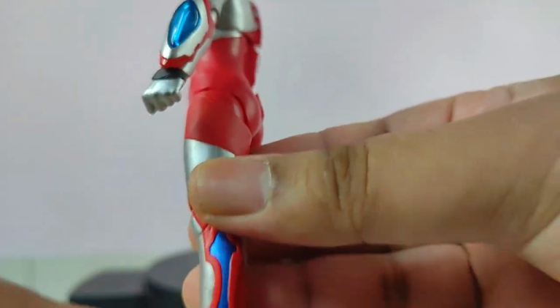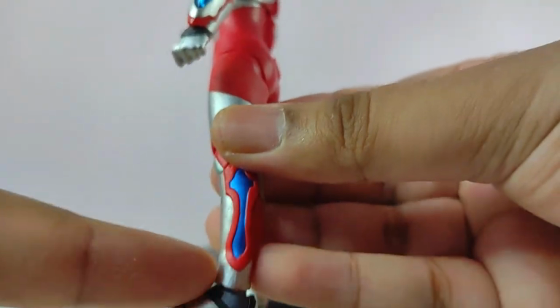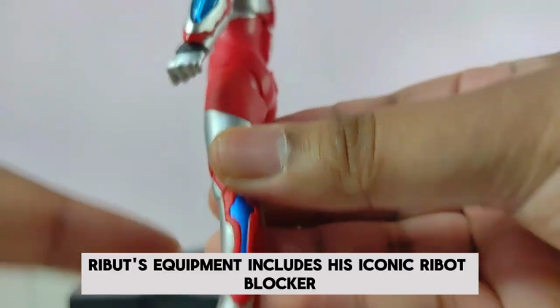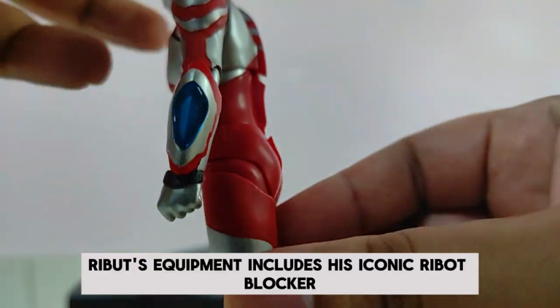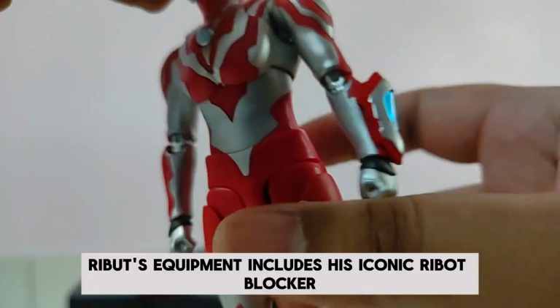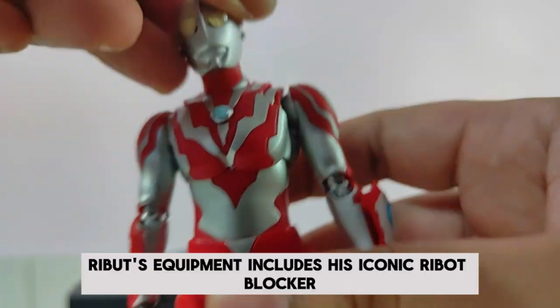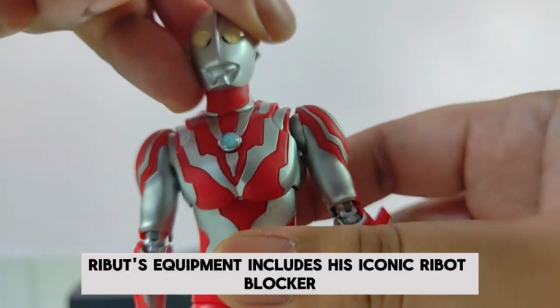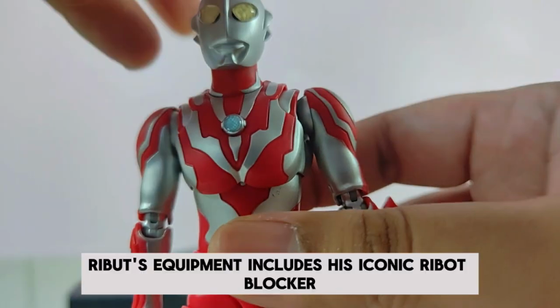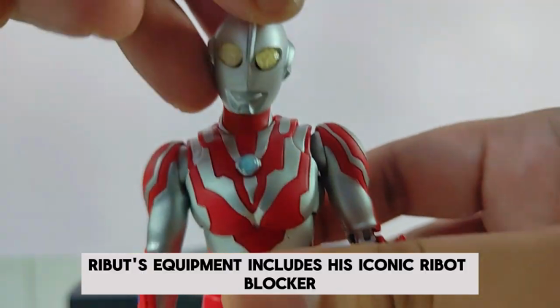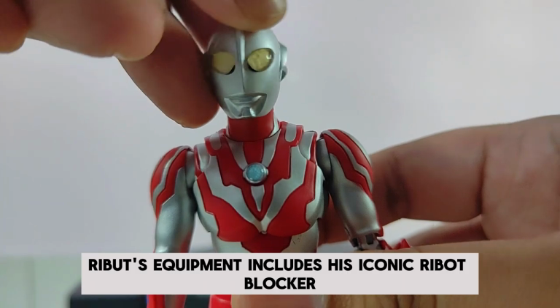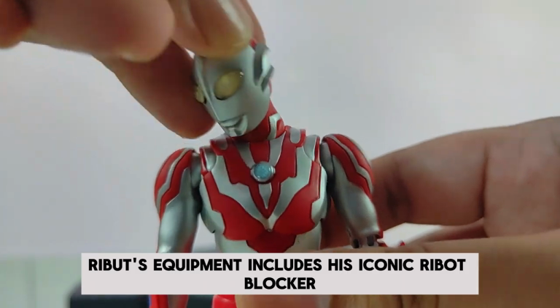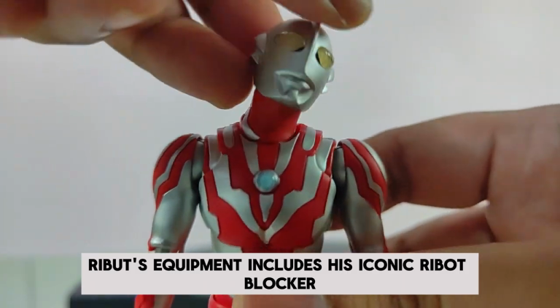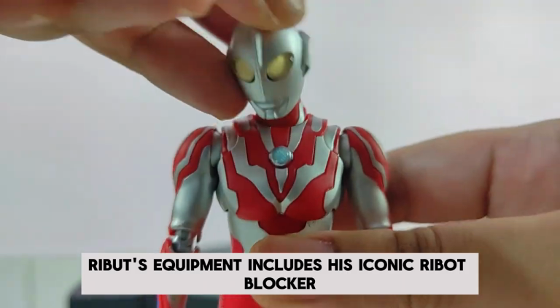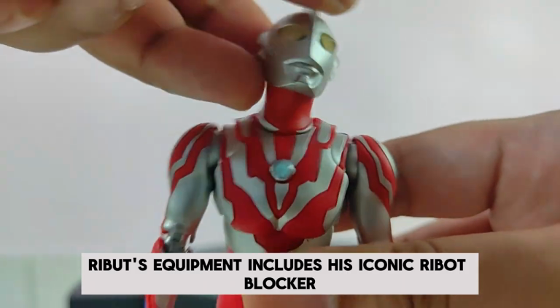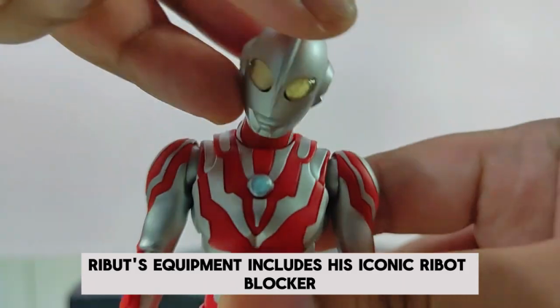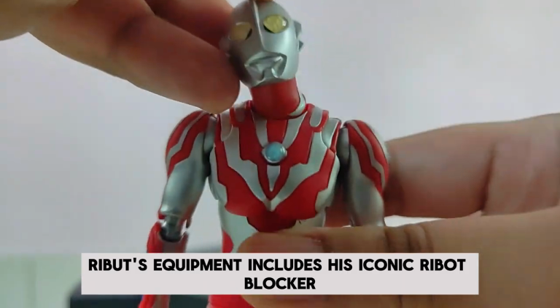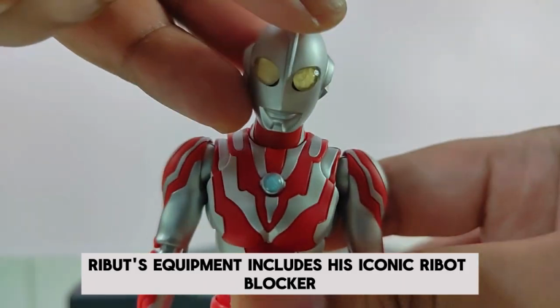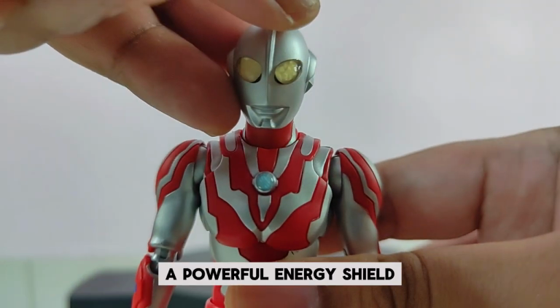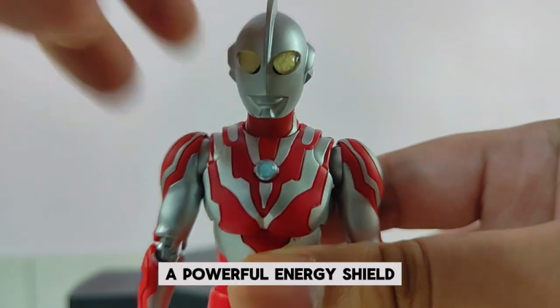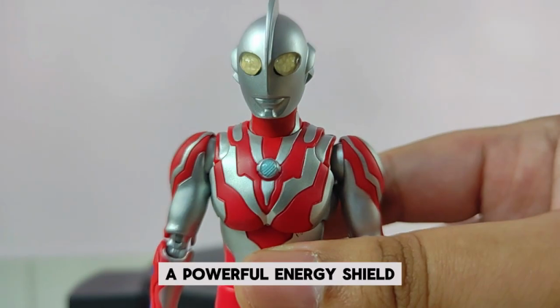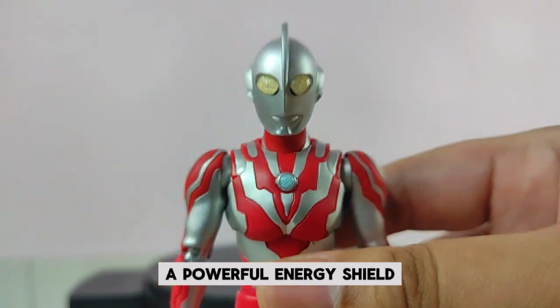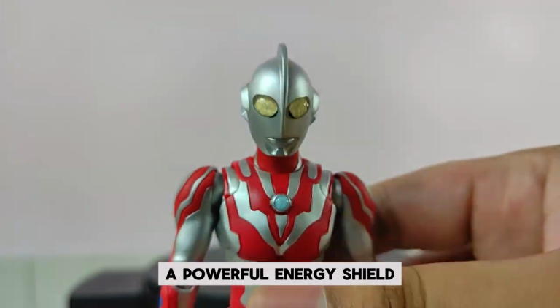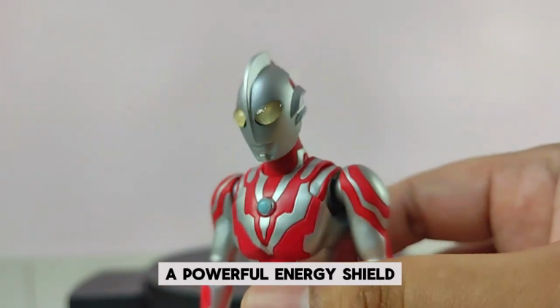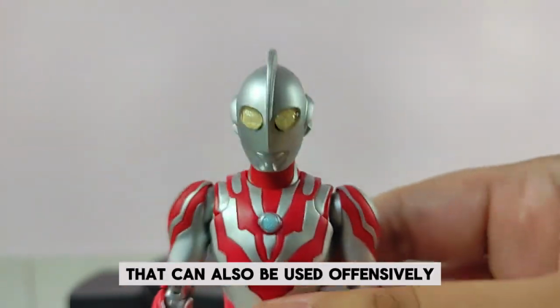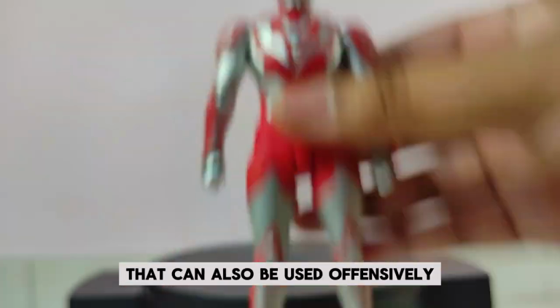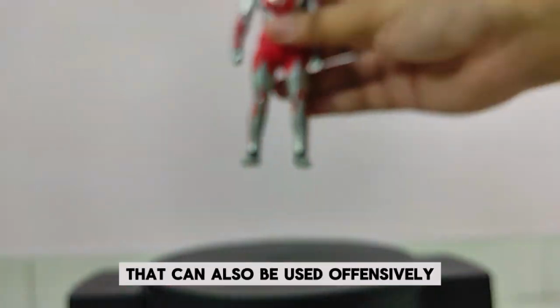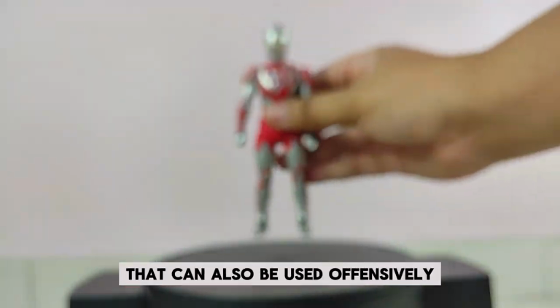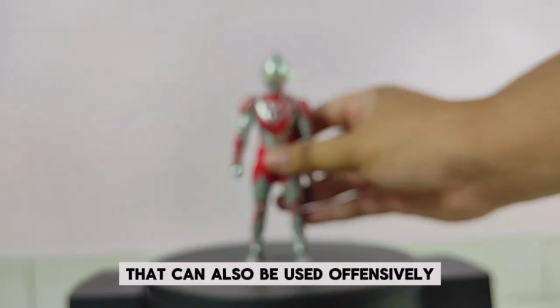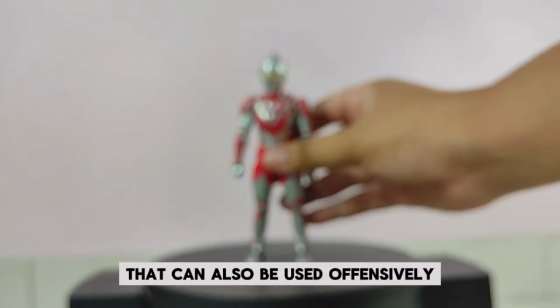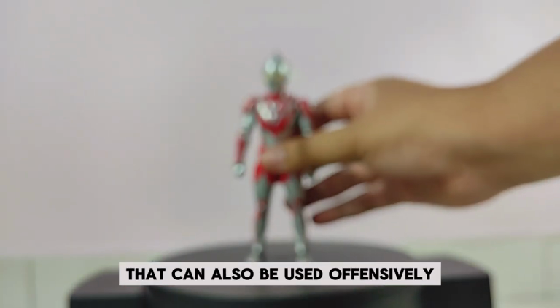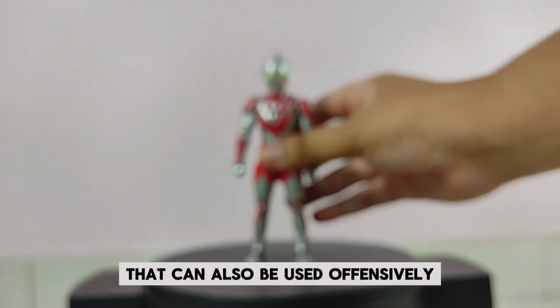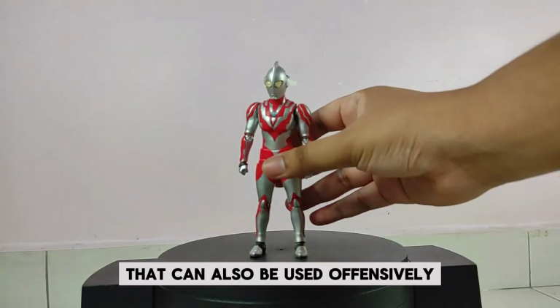Ribbit's equipment includes his iconic Ribbit Blocker, a powerful energy shield that can also be used offensively.